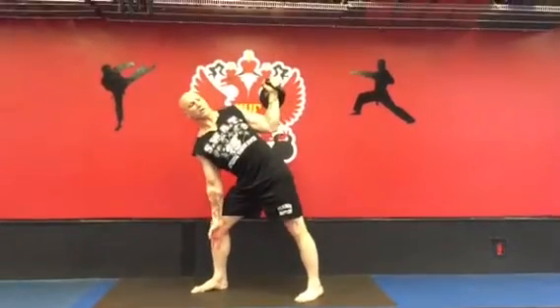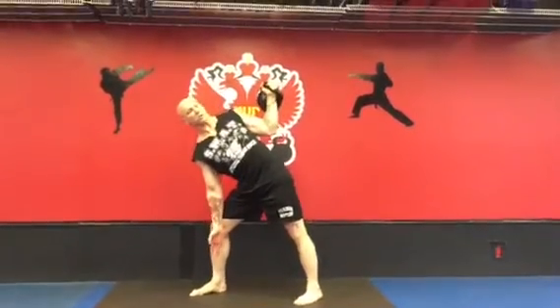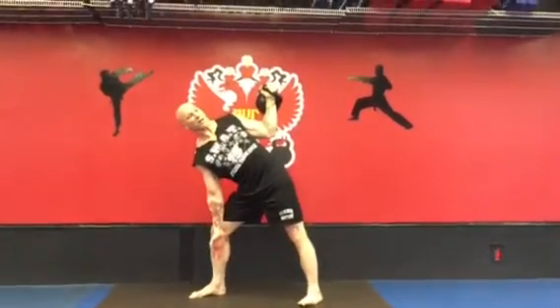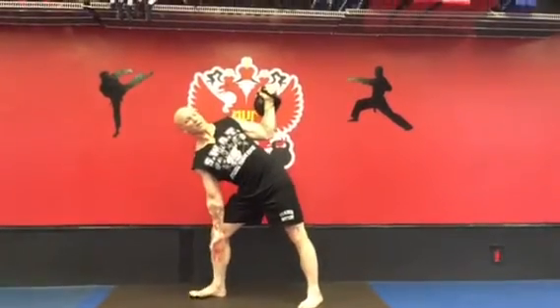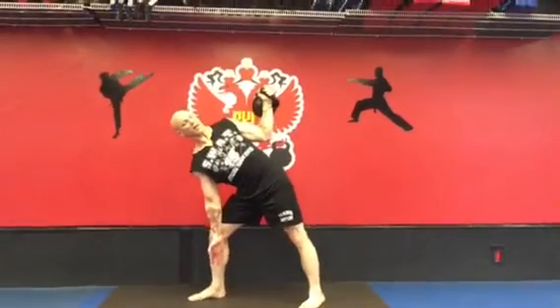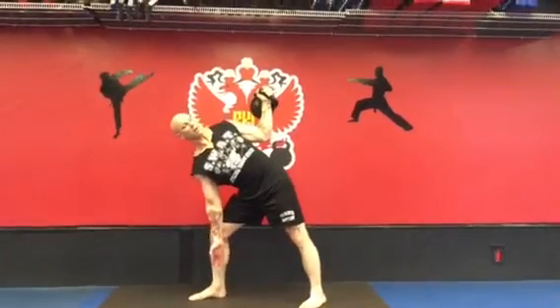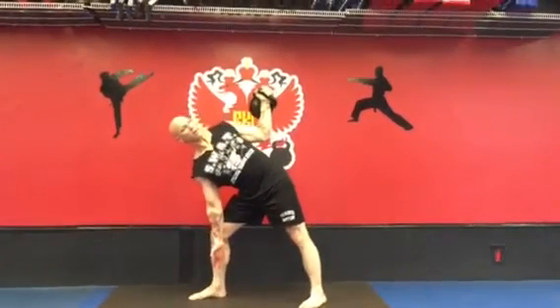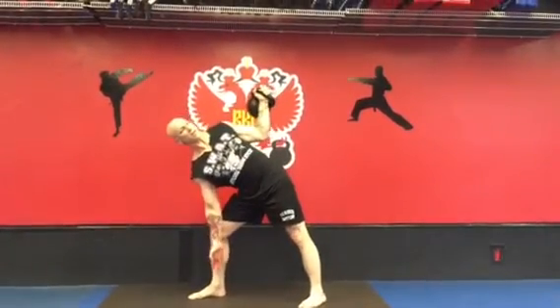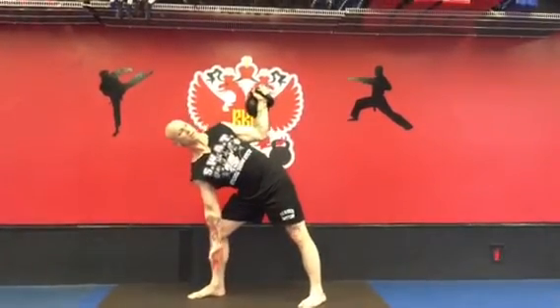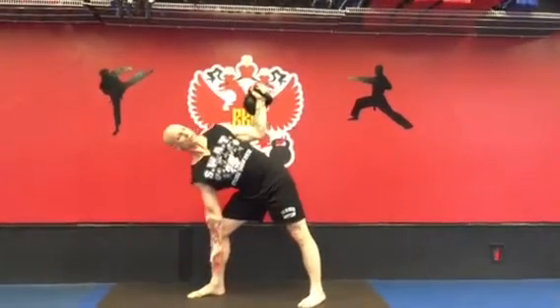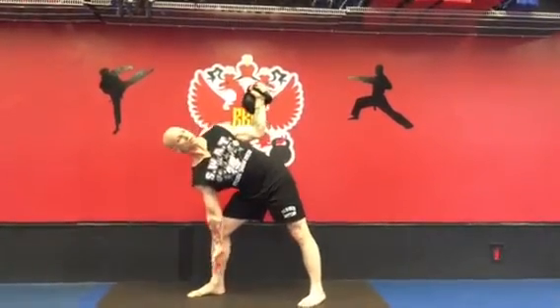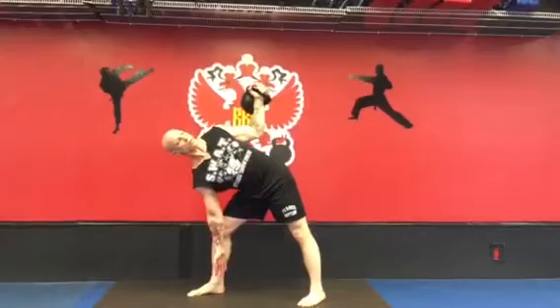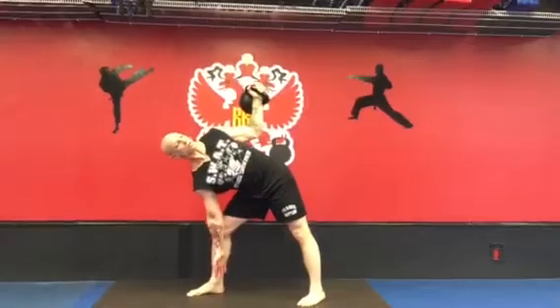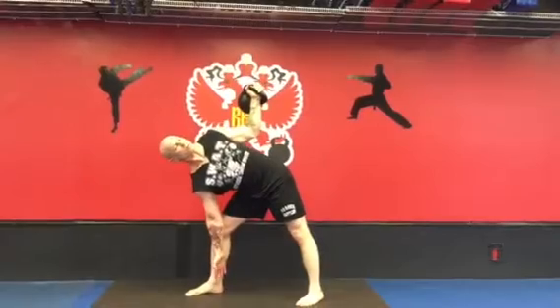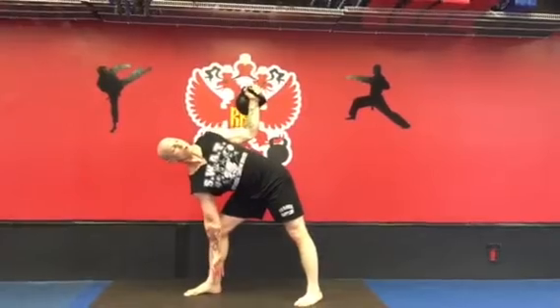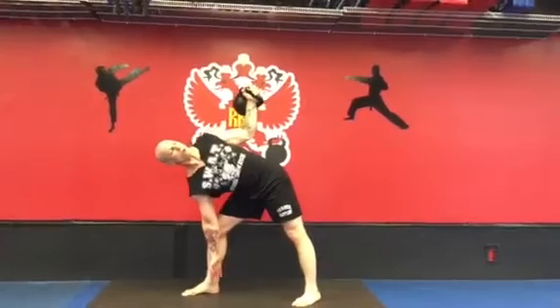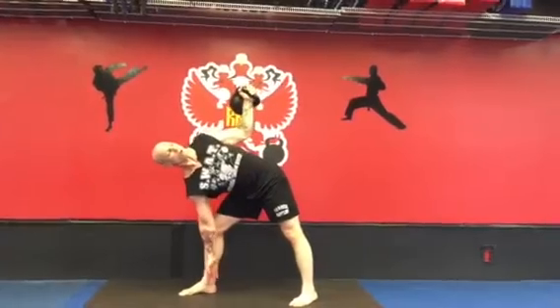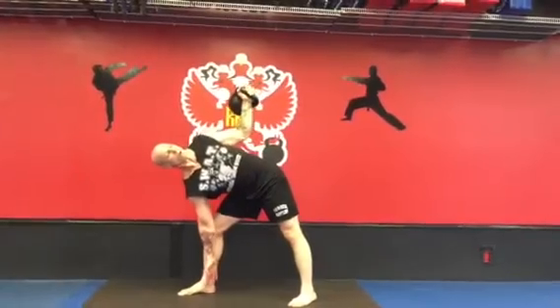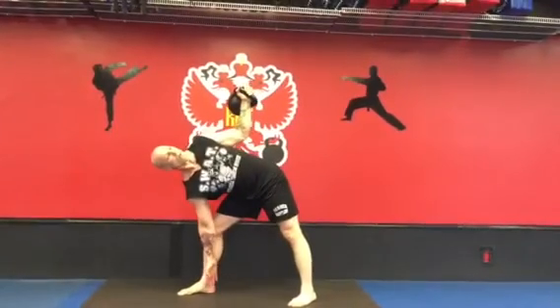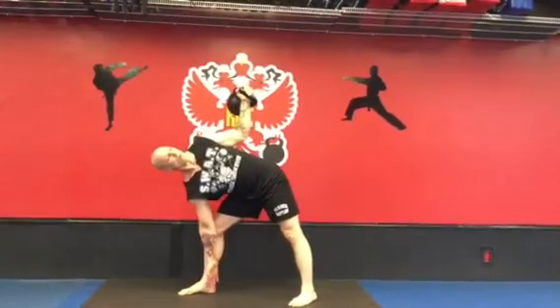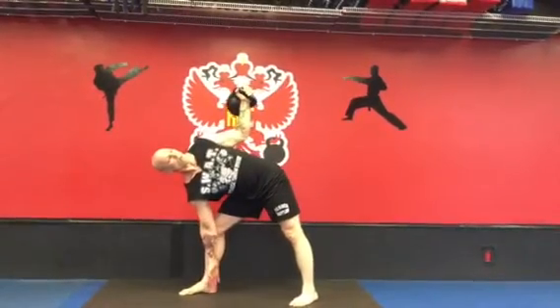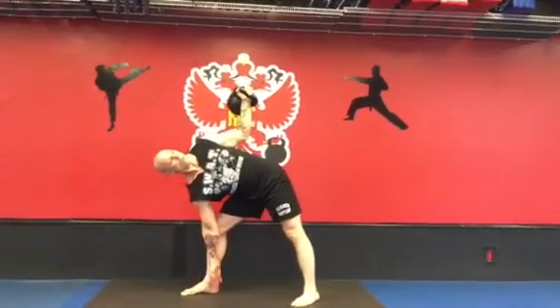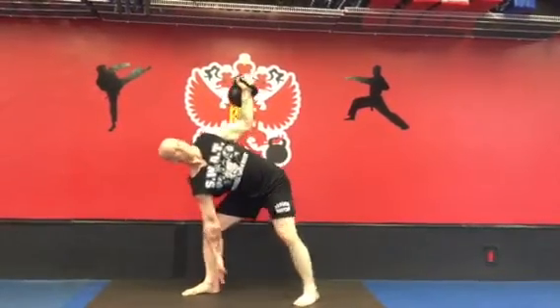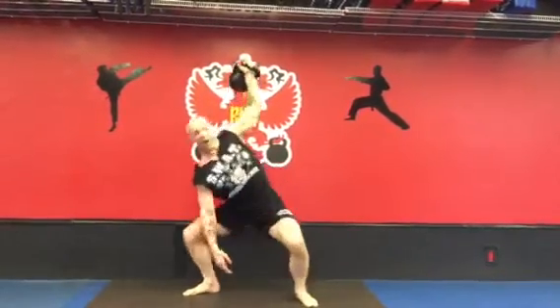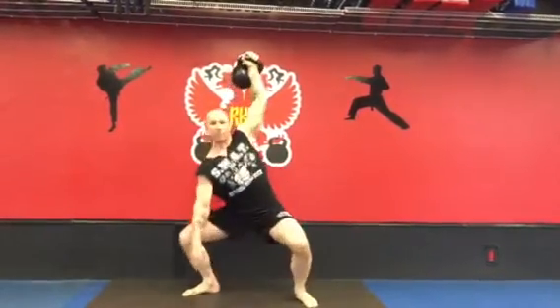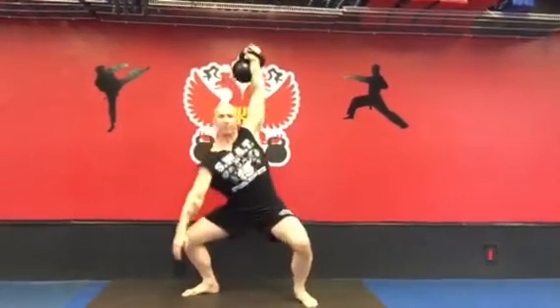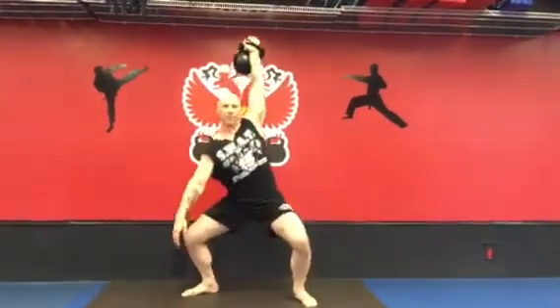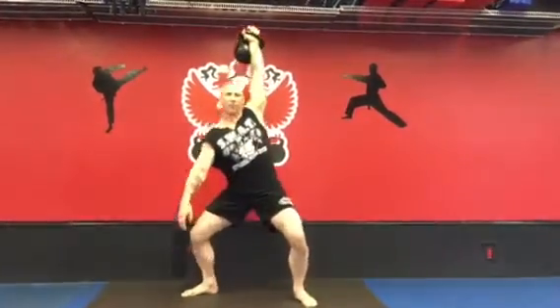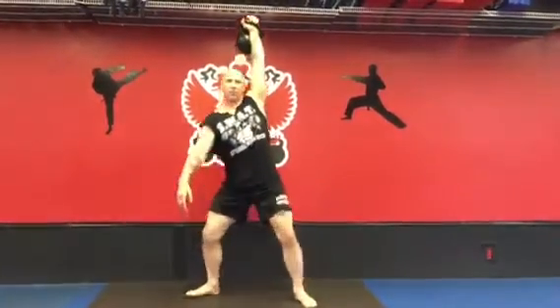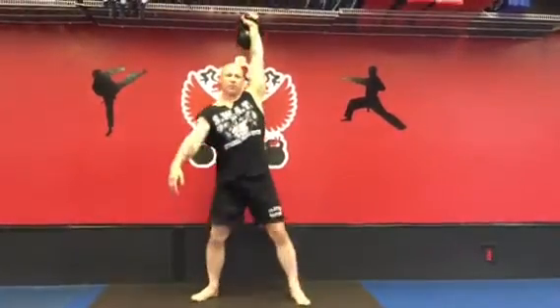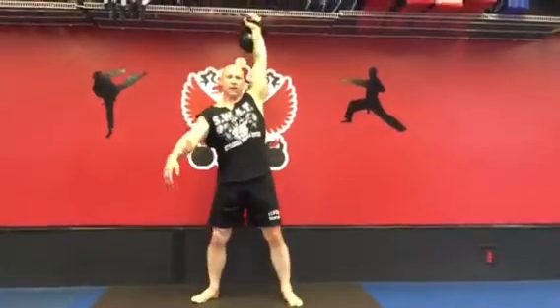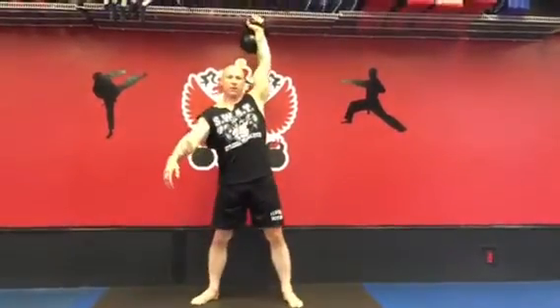Slide down as low as you can go. Pop! And come underneath the bell.